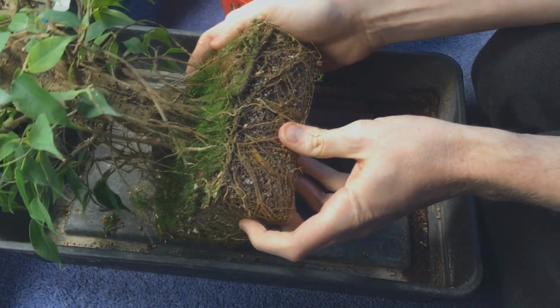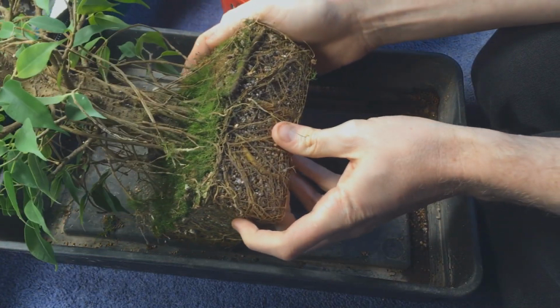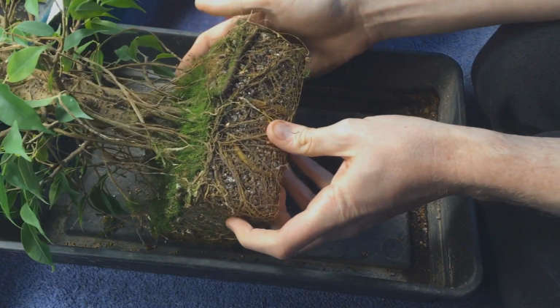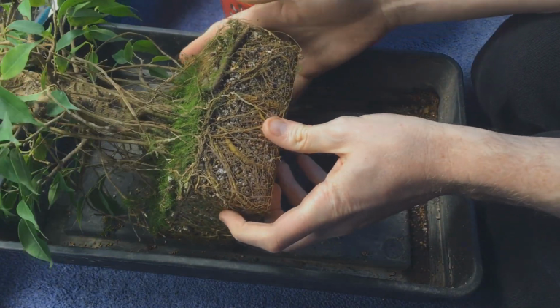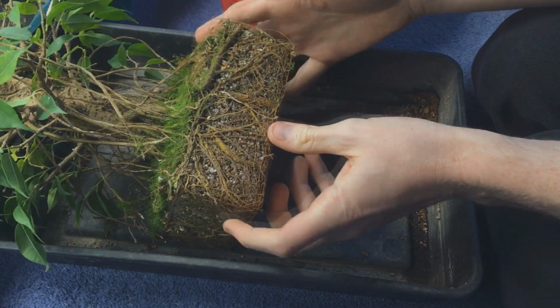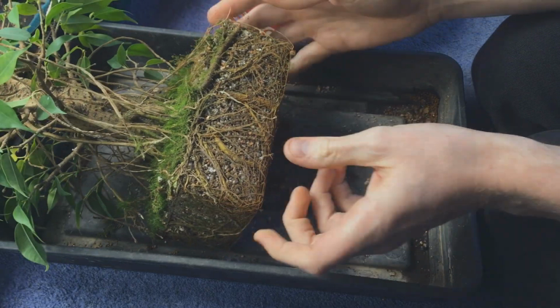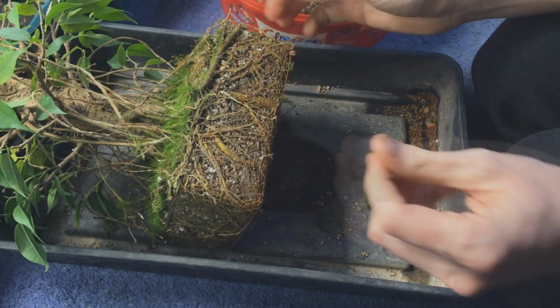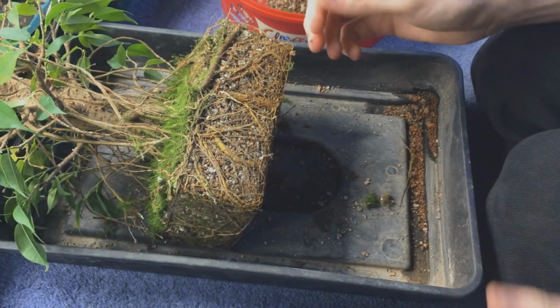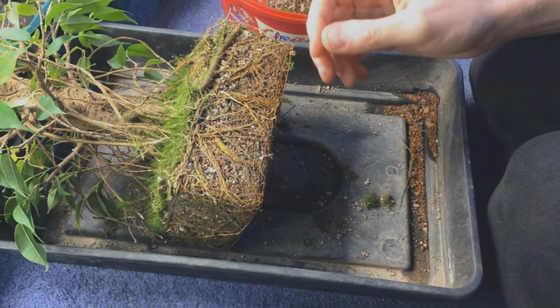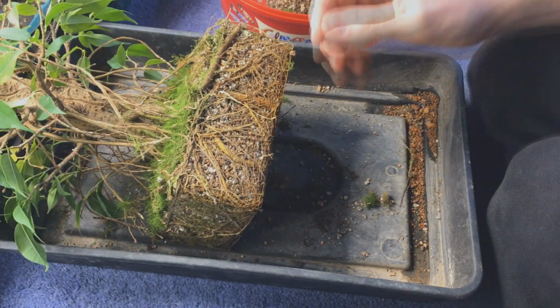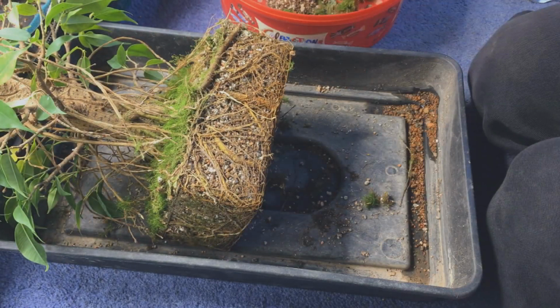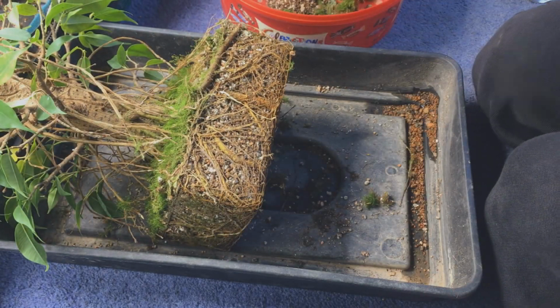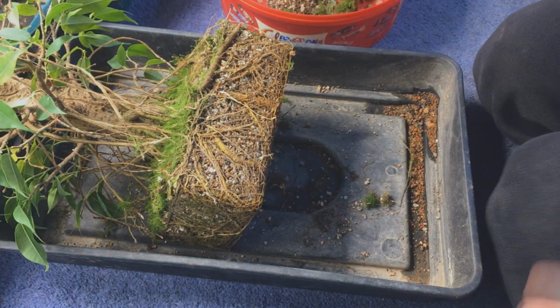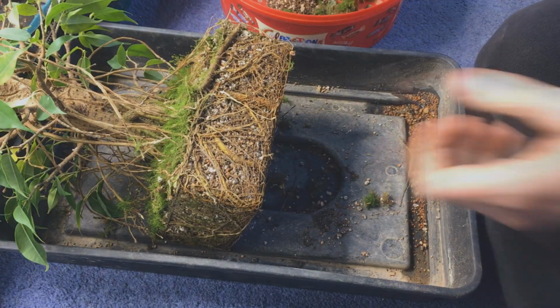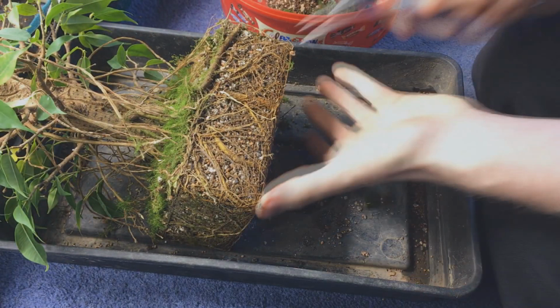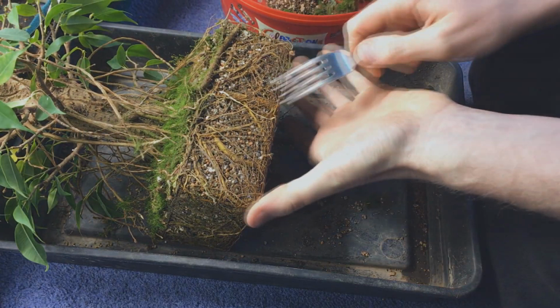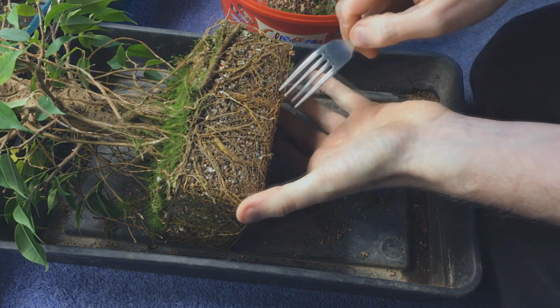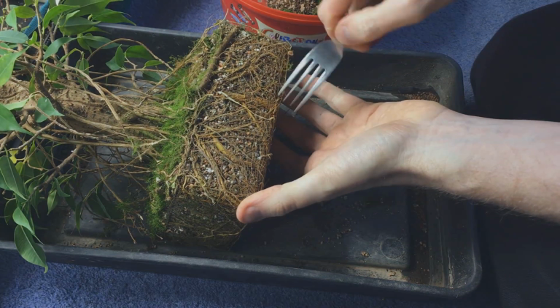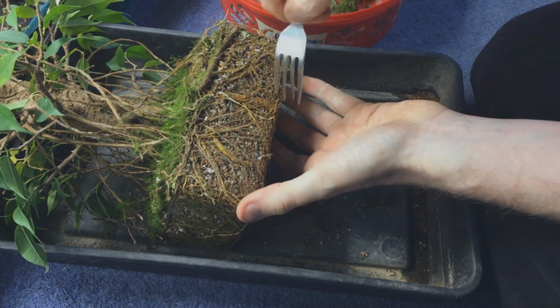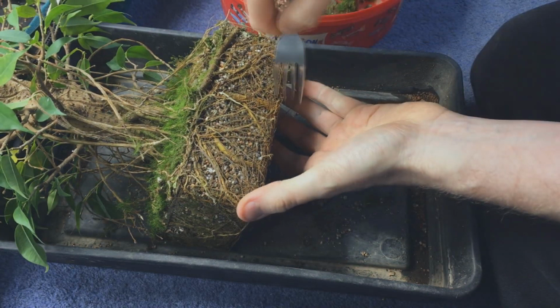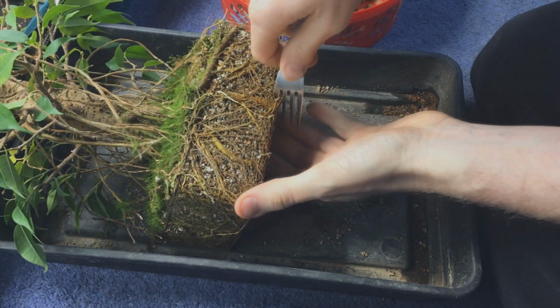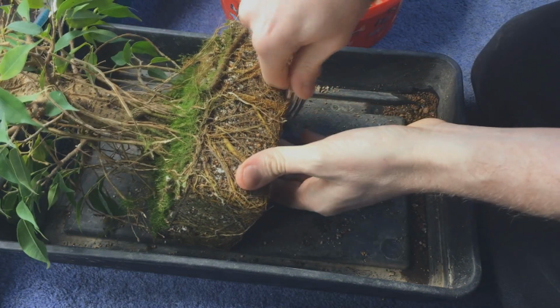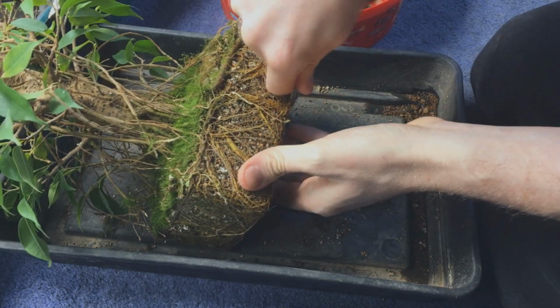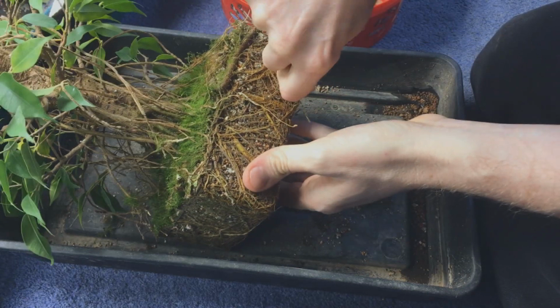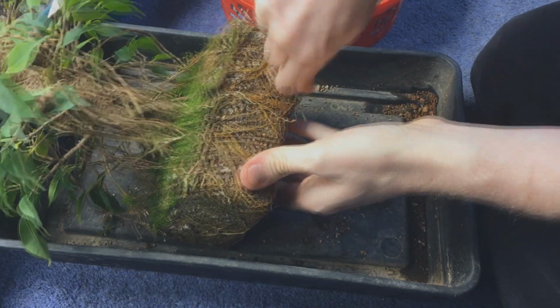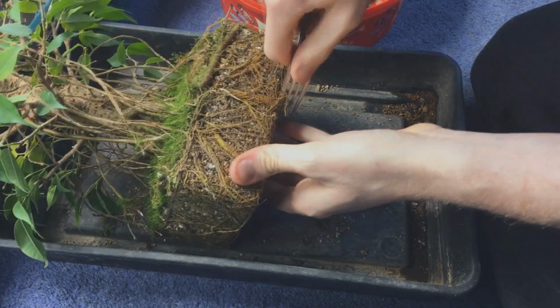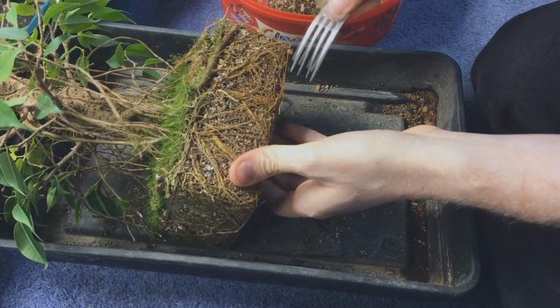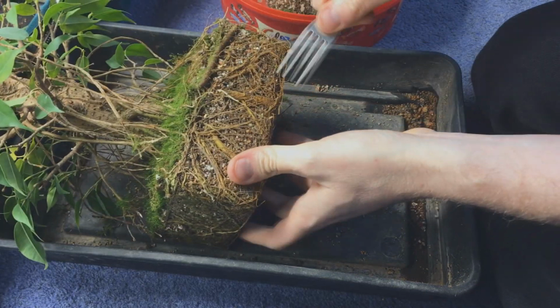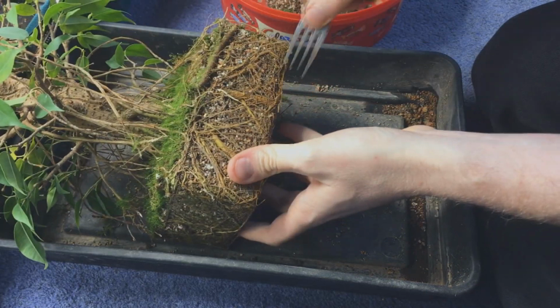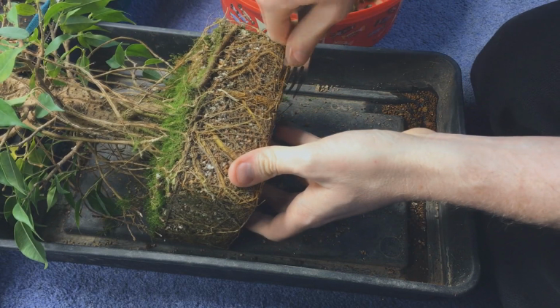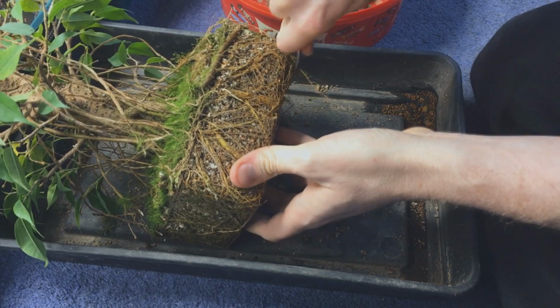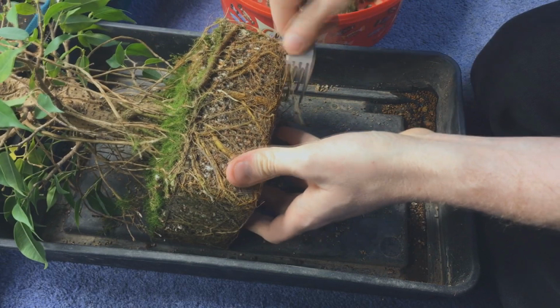I did the usual thing of raking it all out, which wasn't easy. It was pretty compact but we got there in the end.